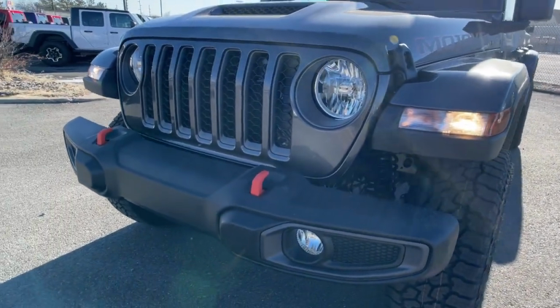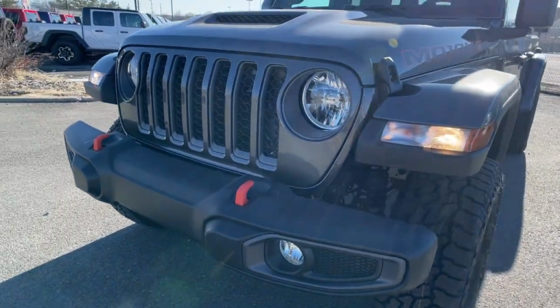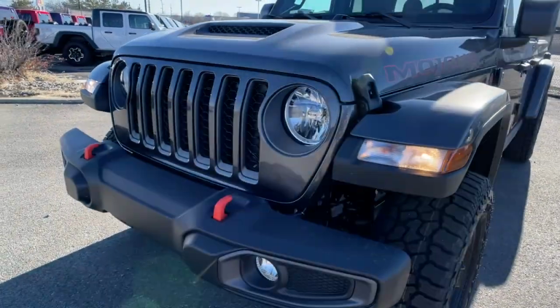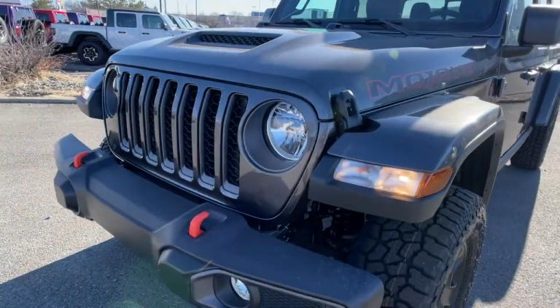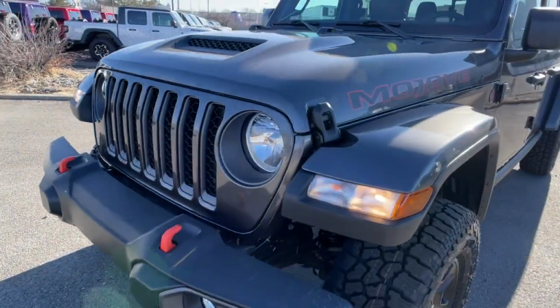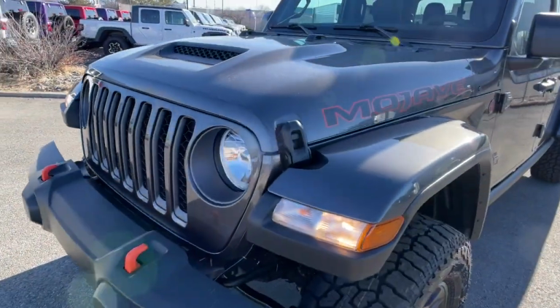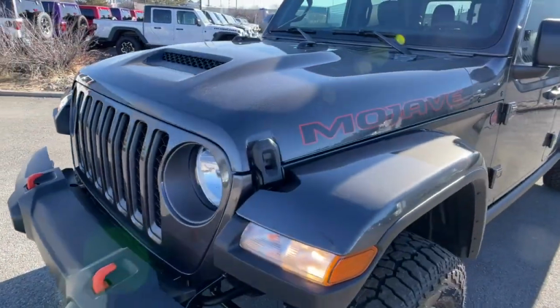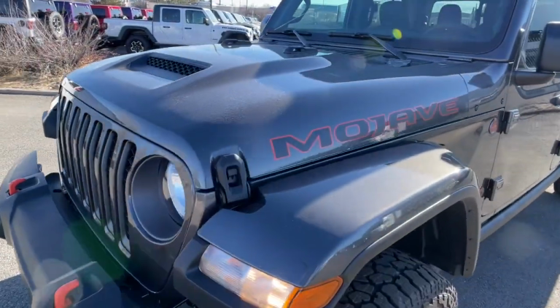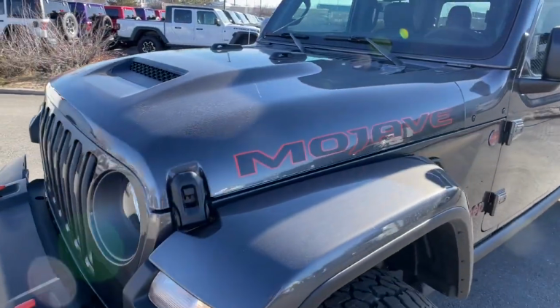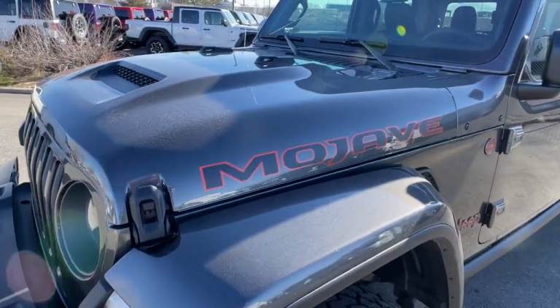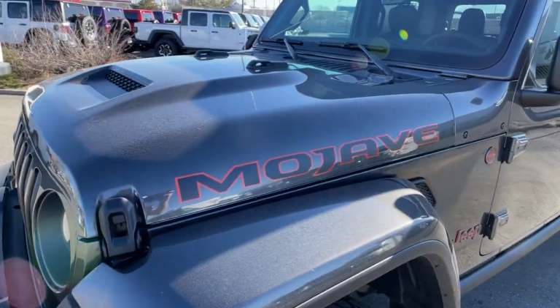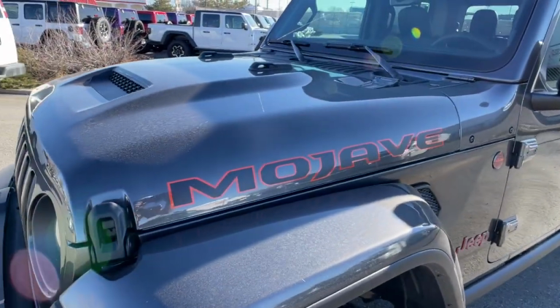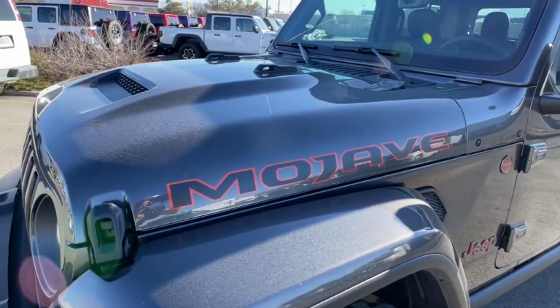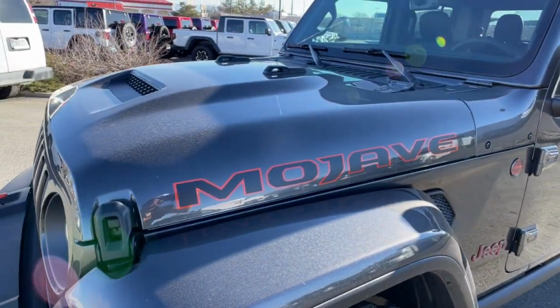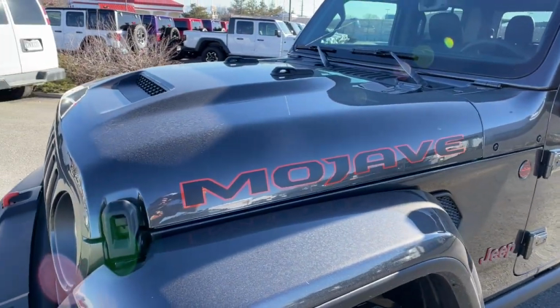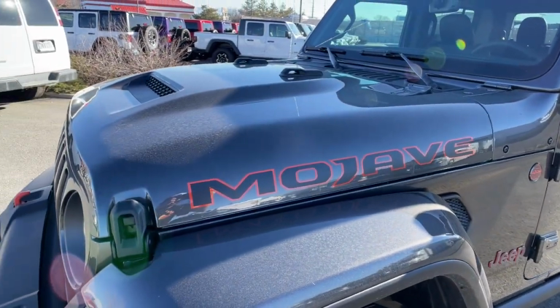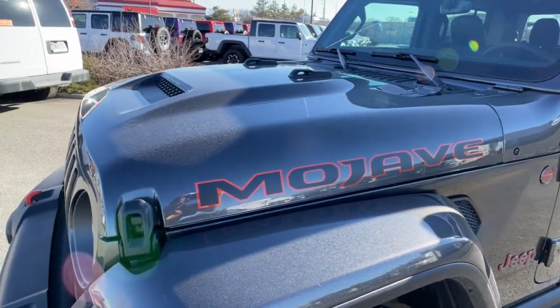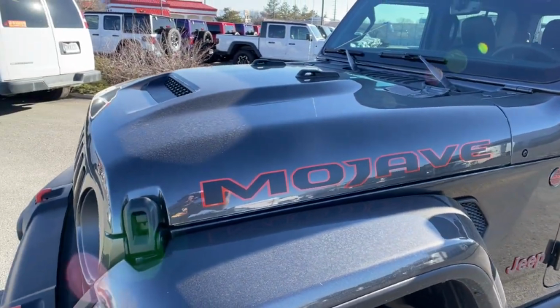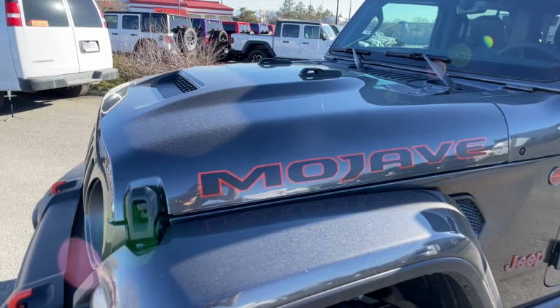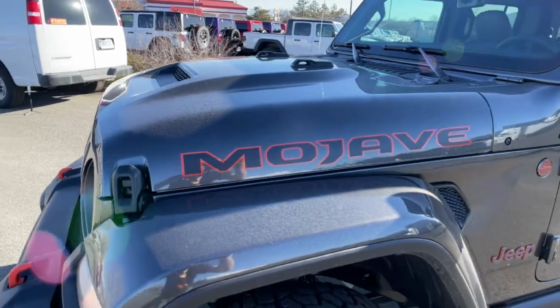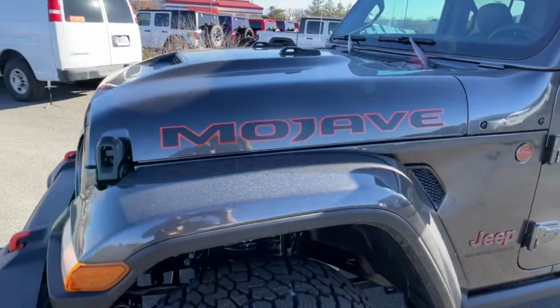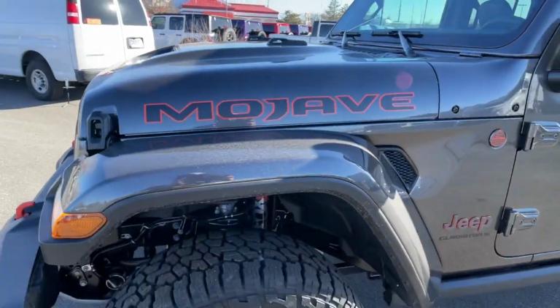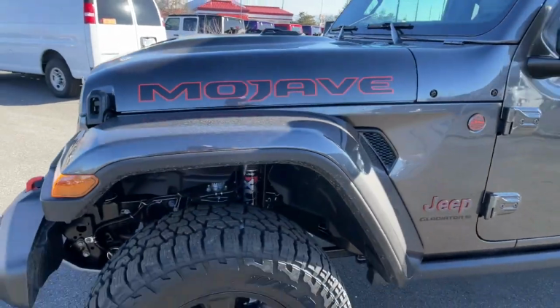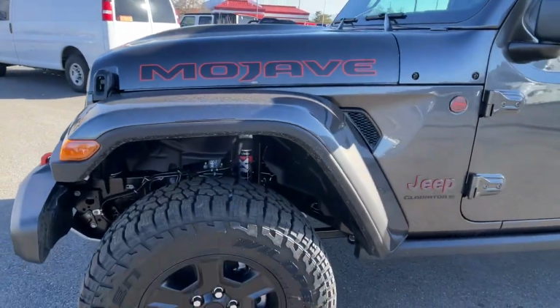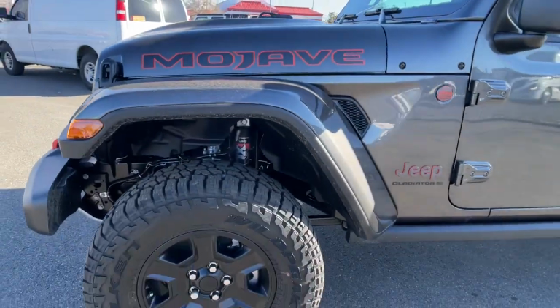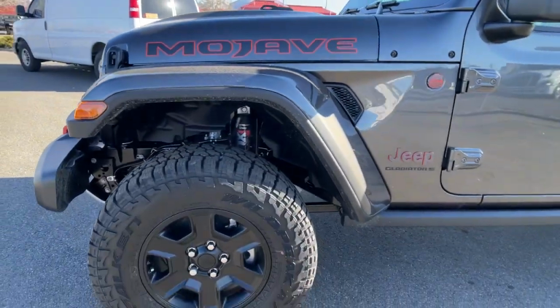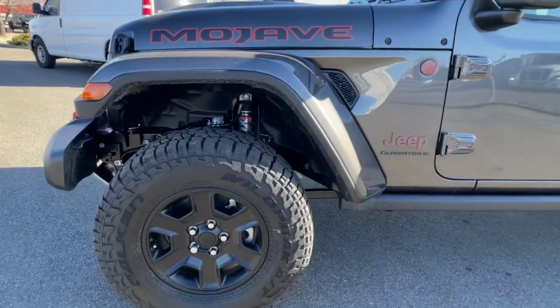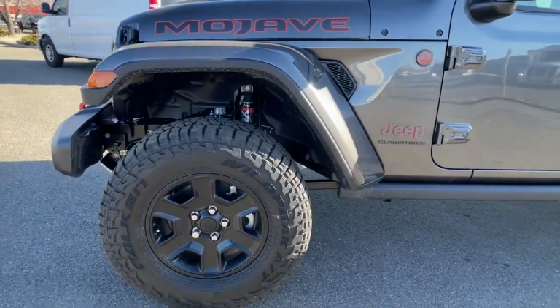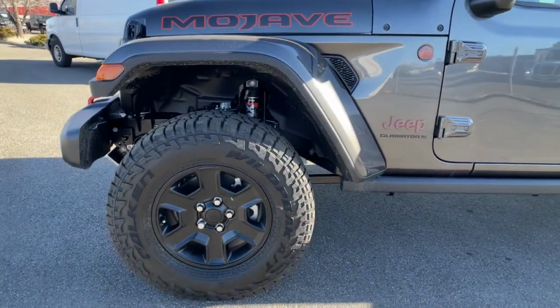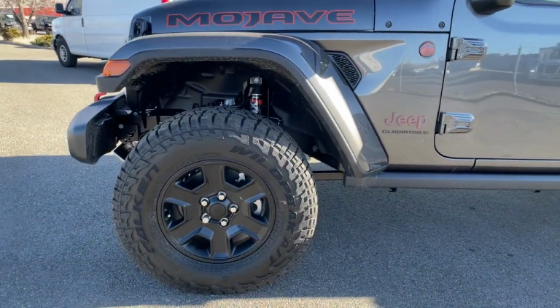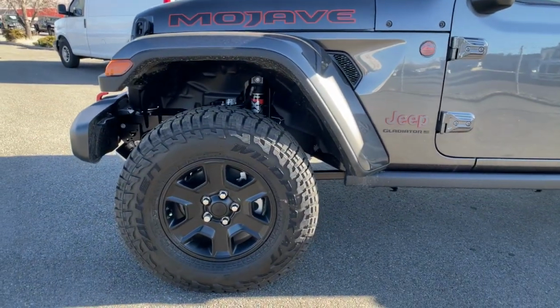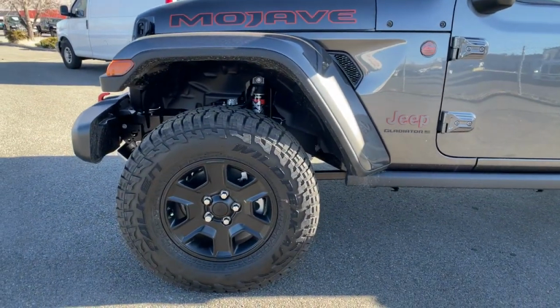V6 cylinder engine. Fog lamps. Satellite radio. Premium sound system.